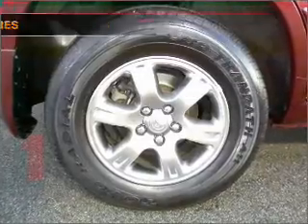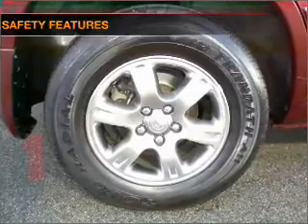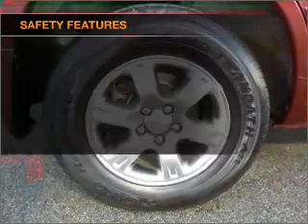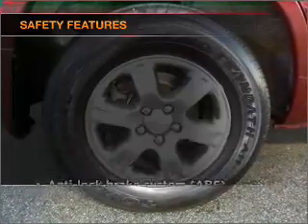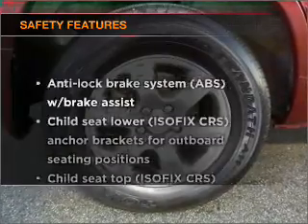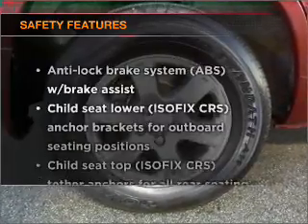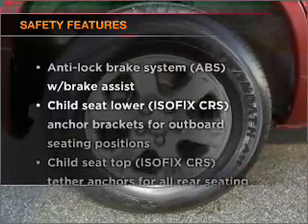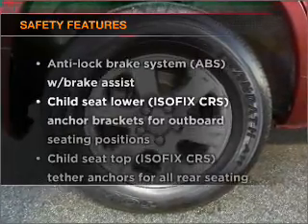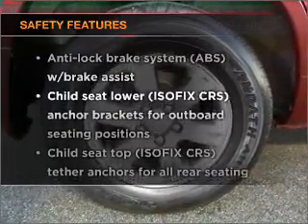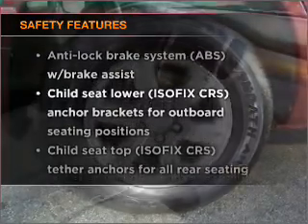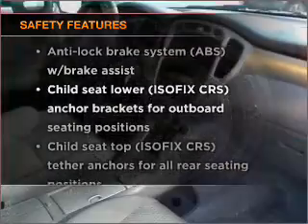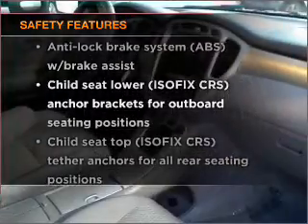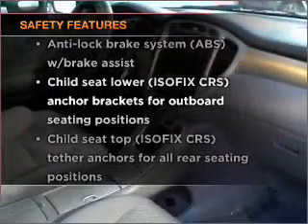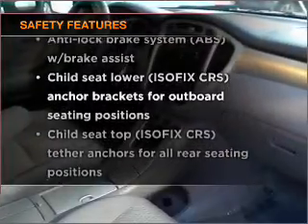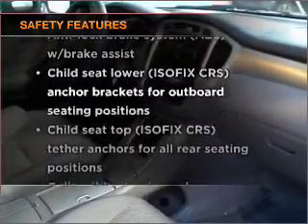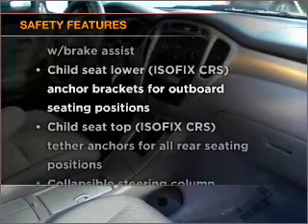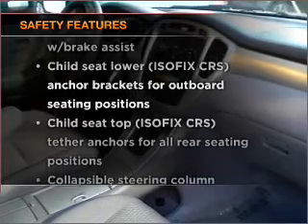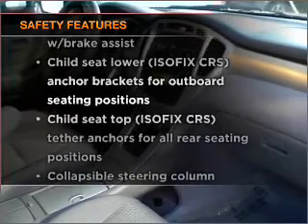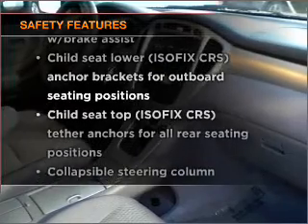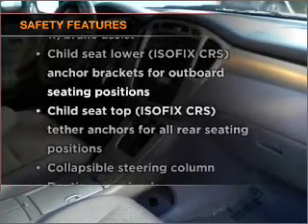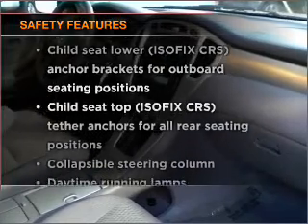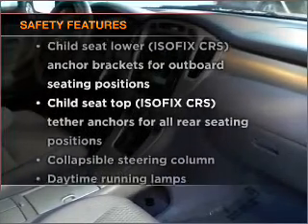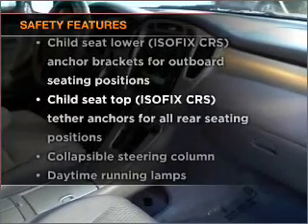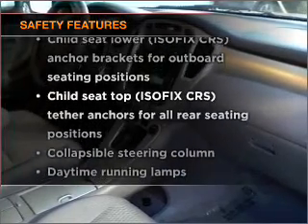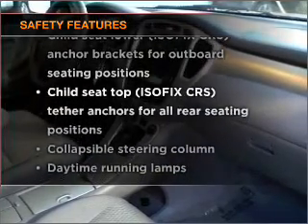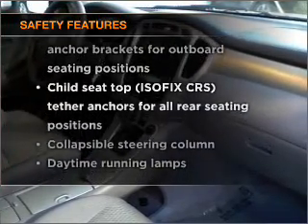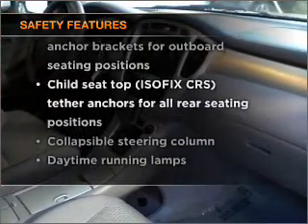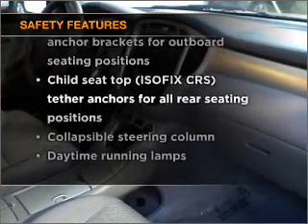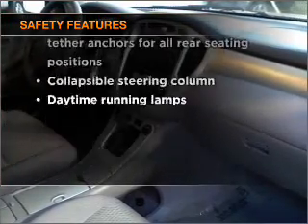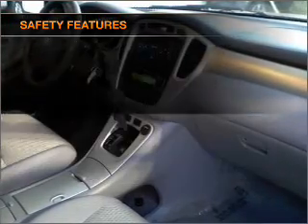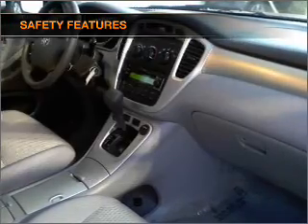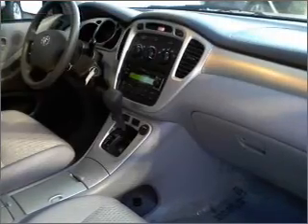If safety is a high priority, rest assured knowing that these top safety components are included.